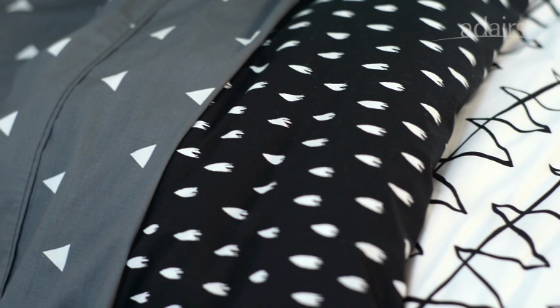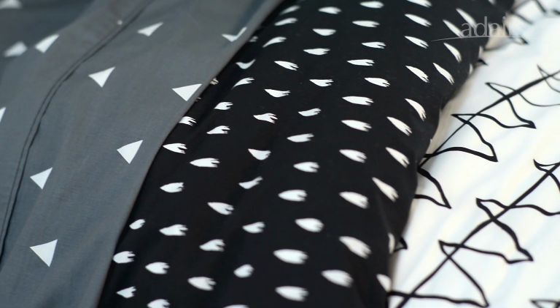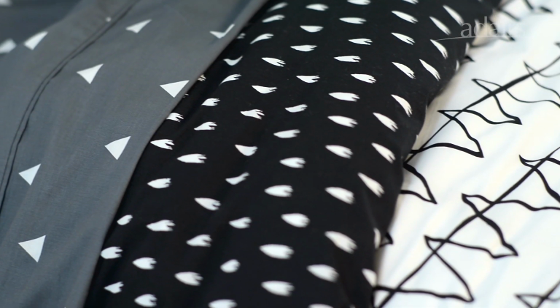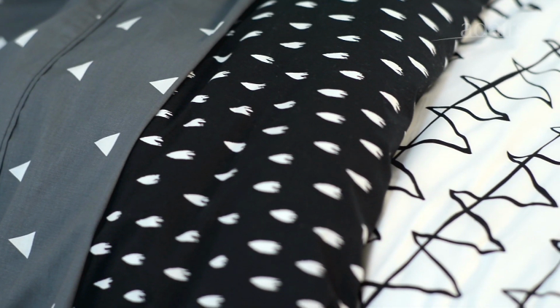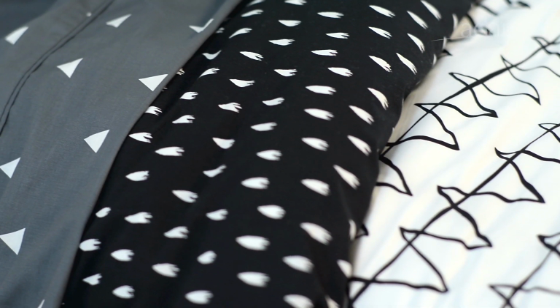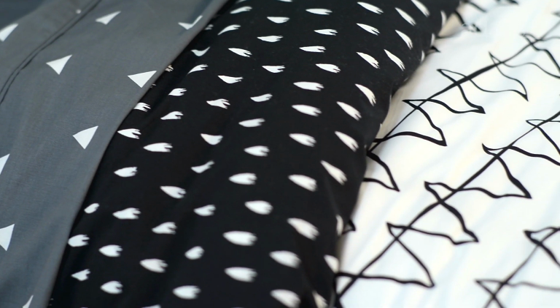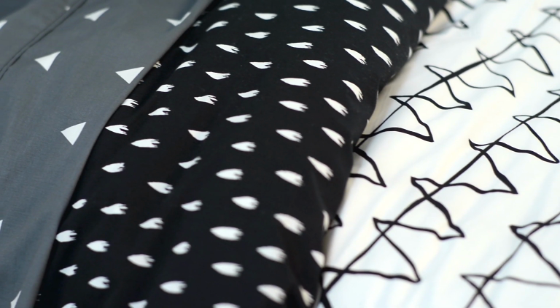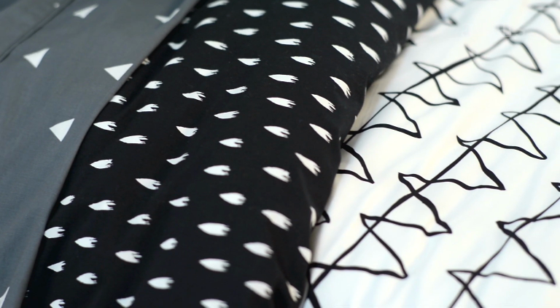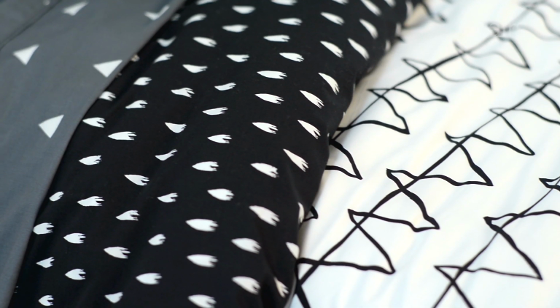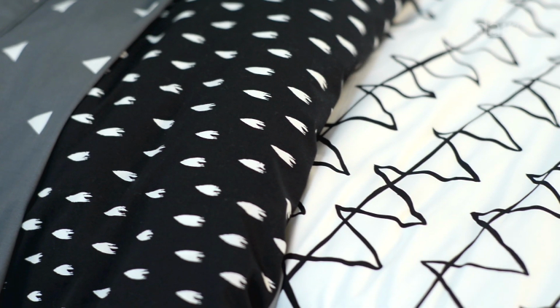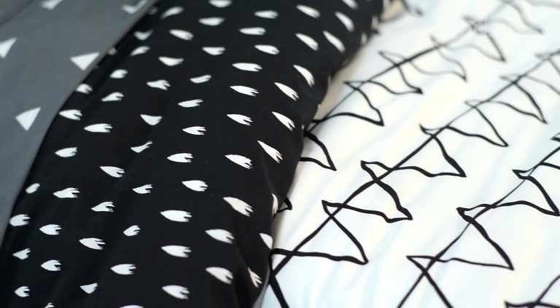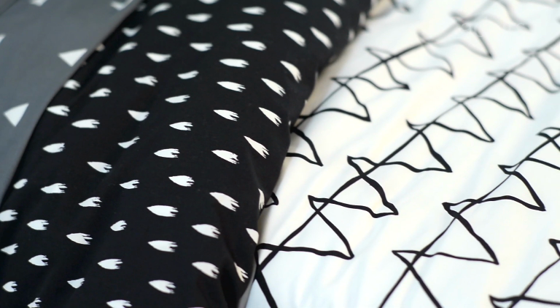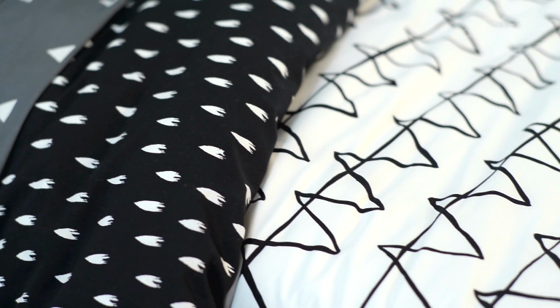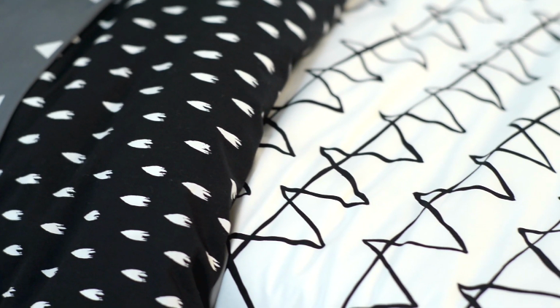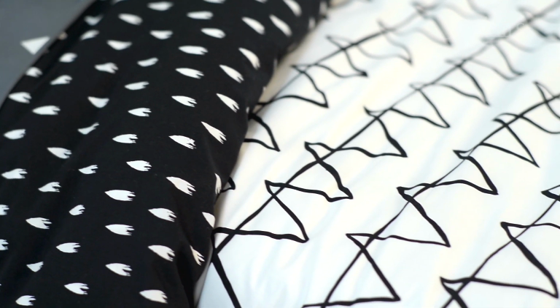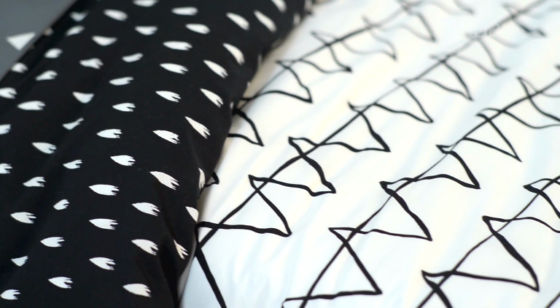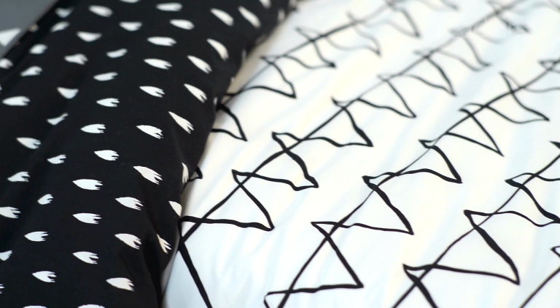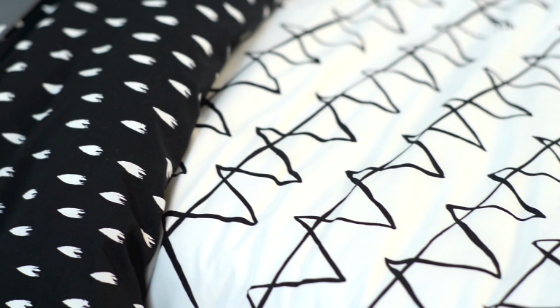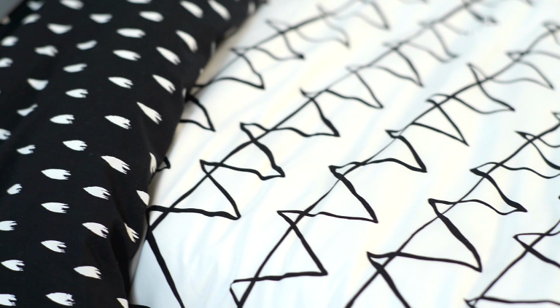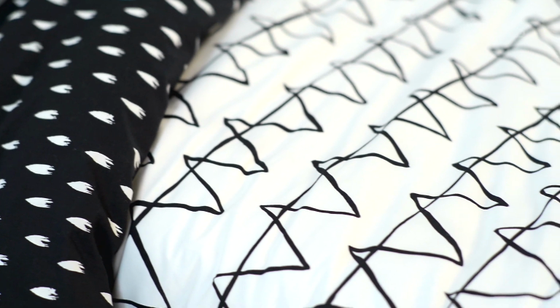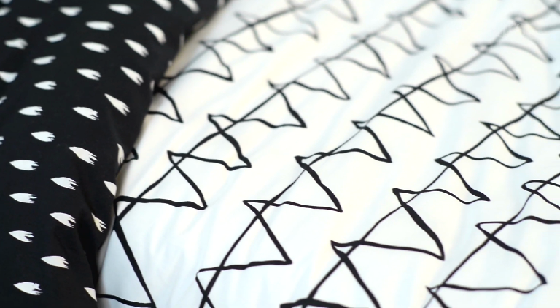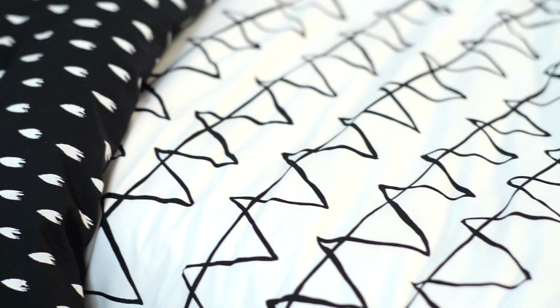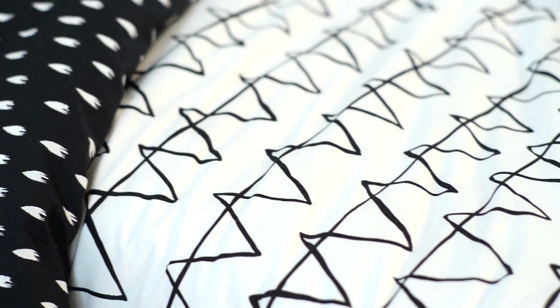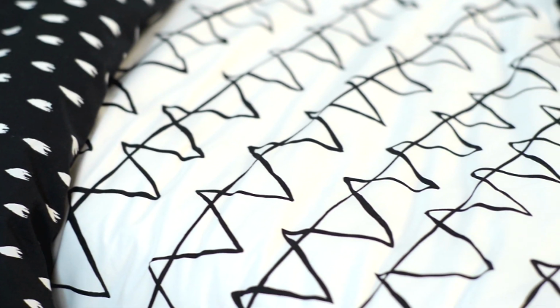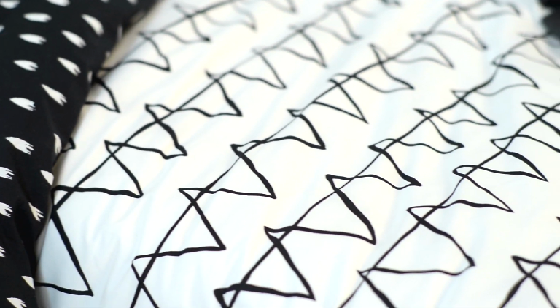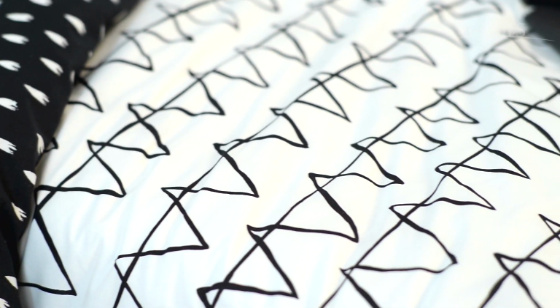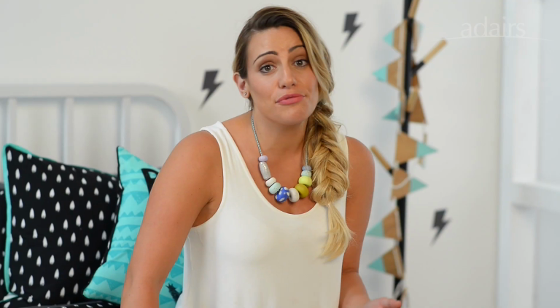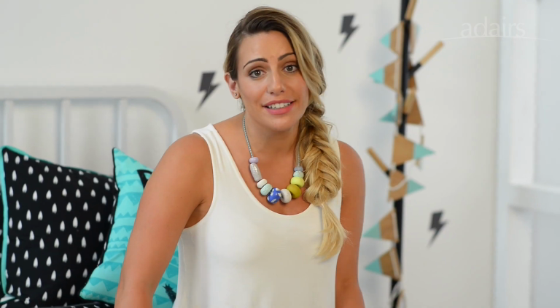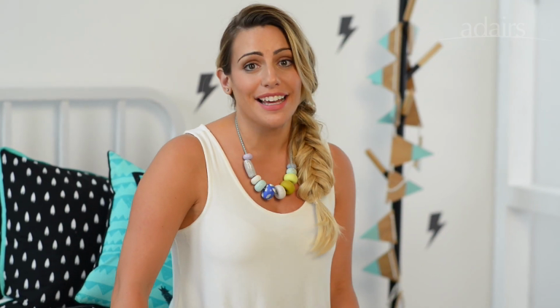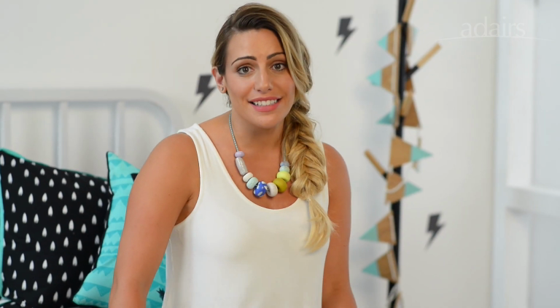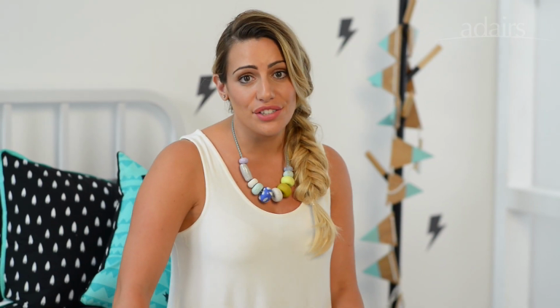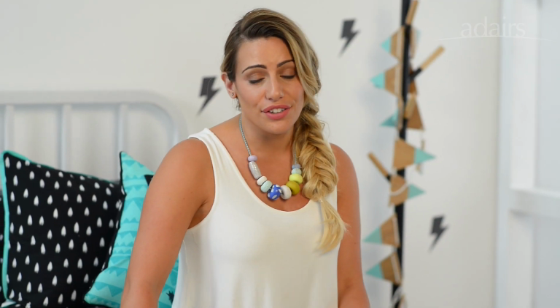This hand-painted duvet cover is actually reversible, so if you want to change up the look season to season it's really easy to do.